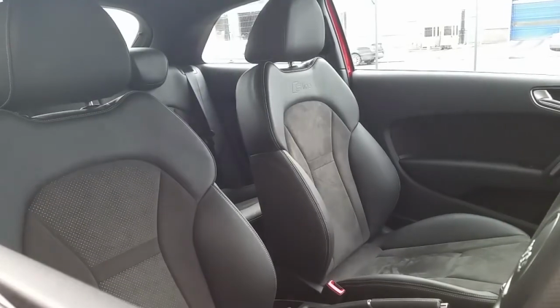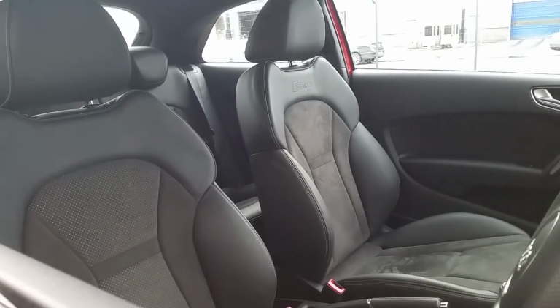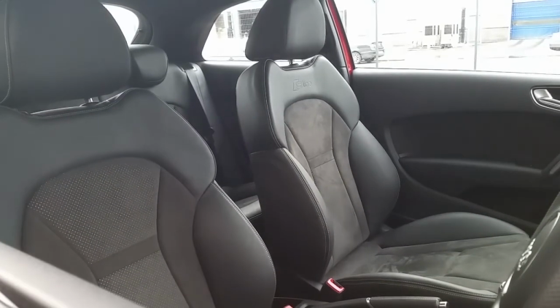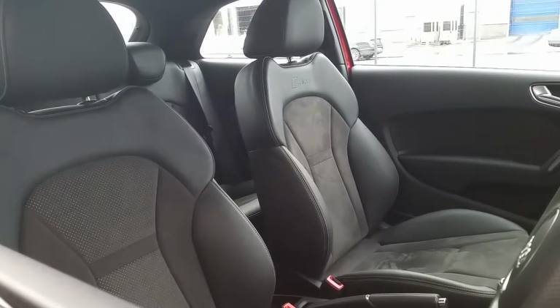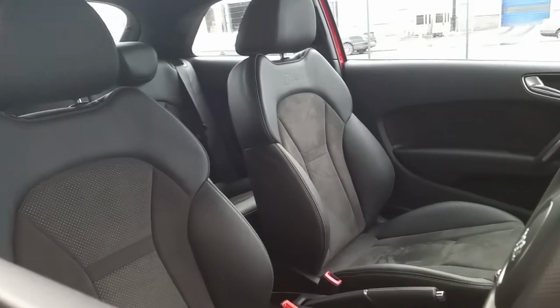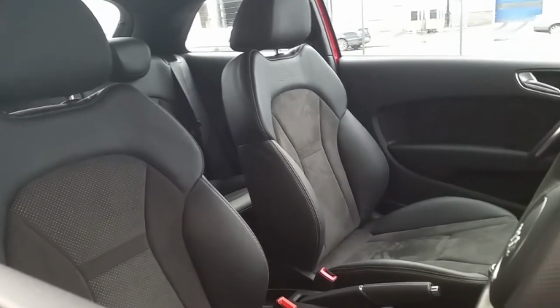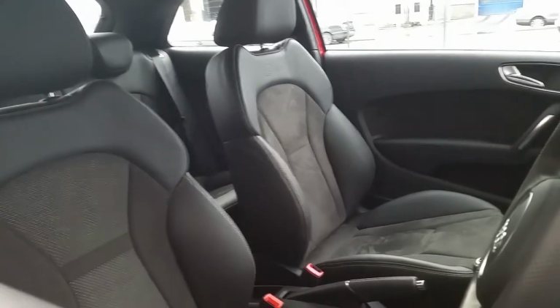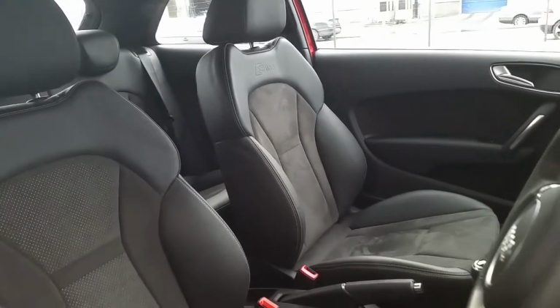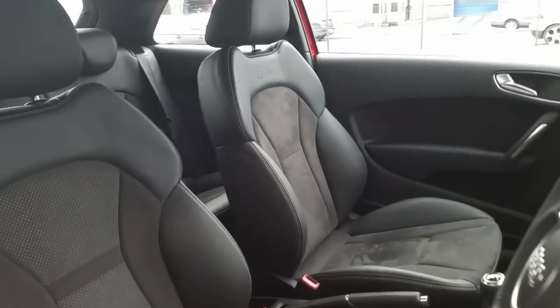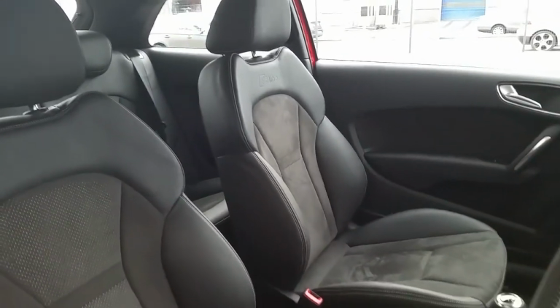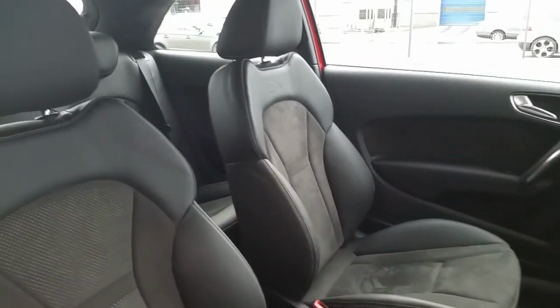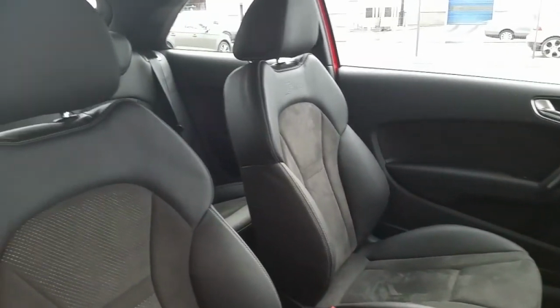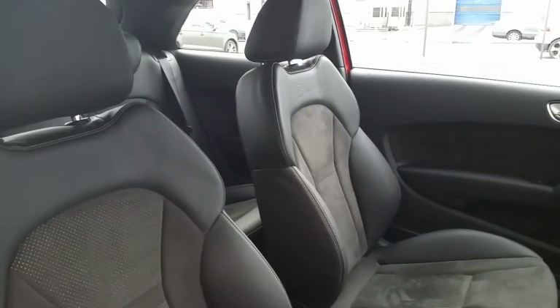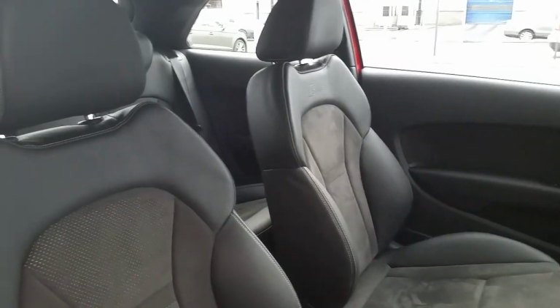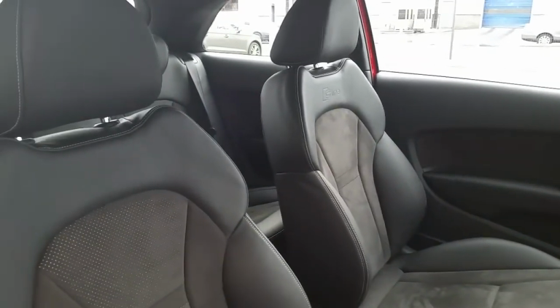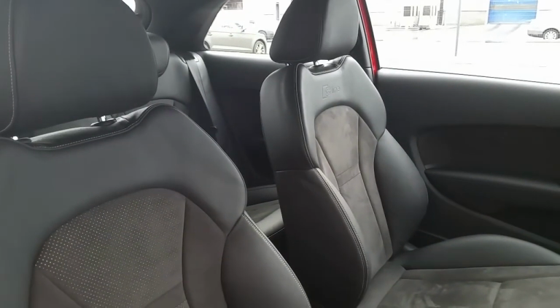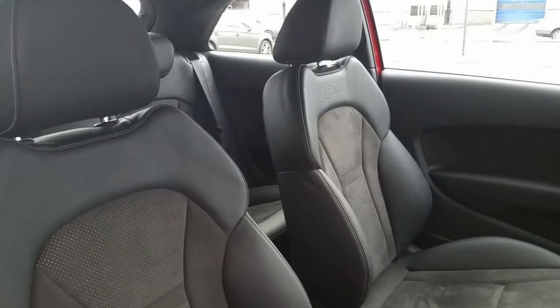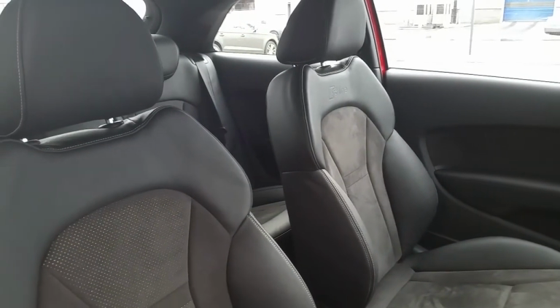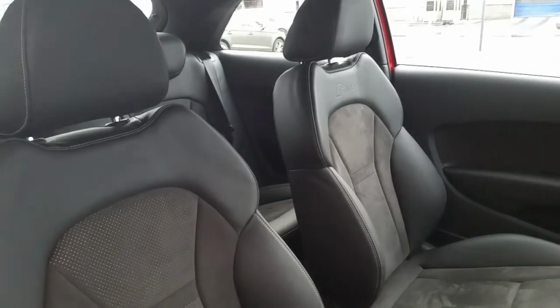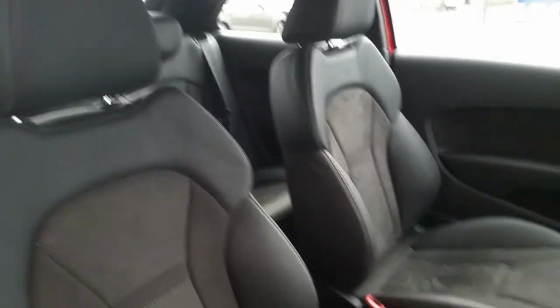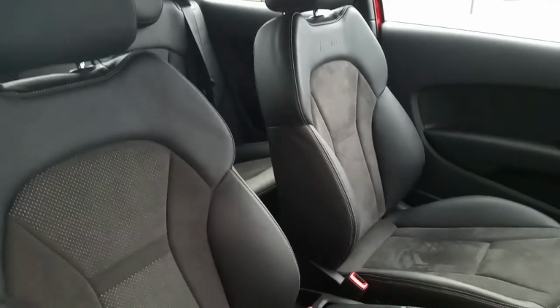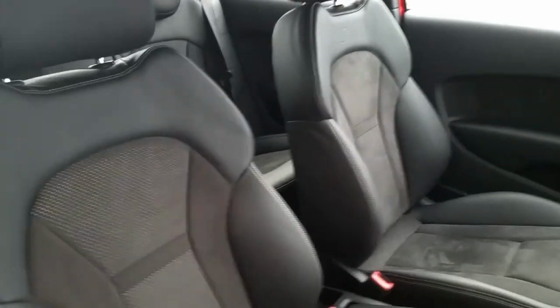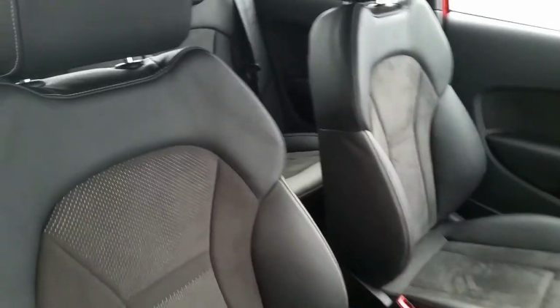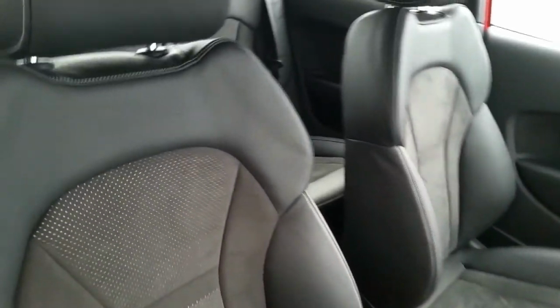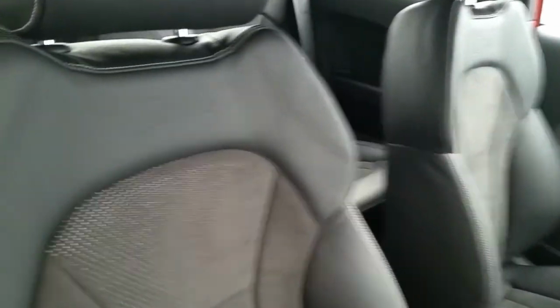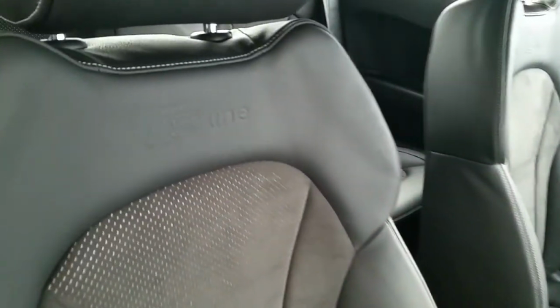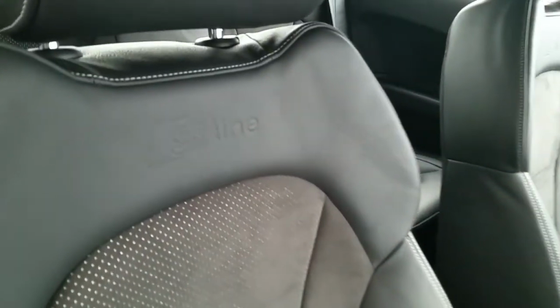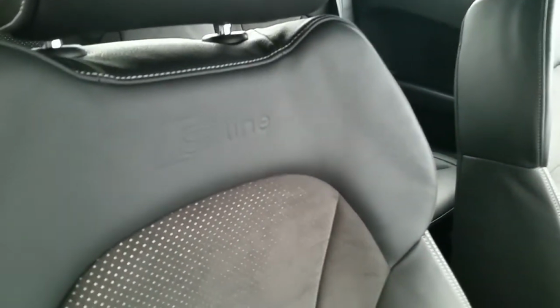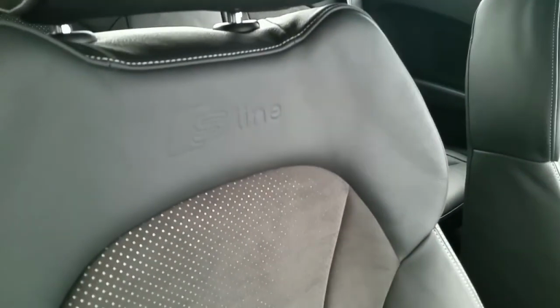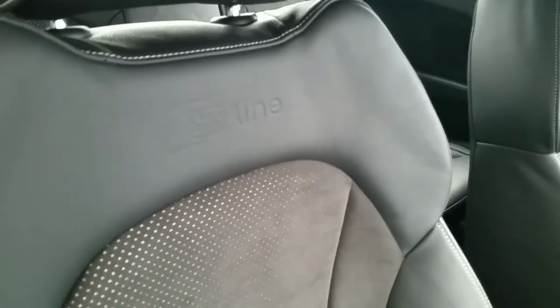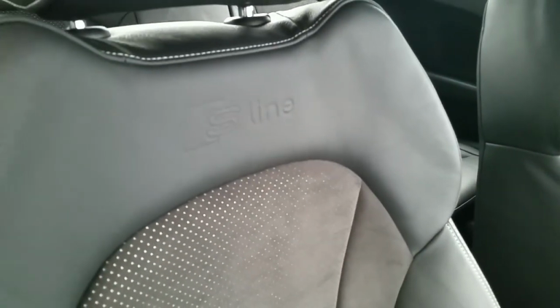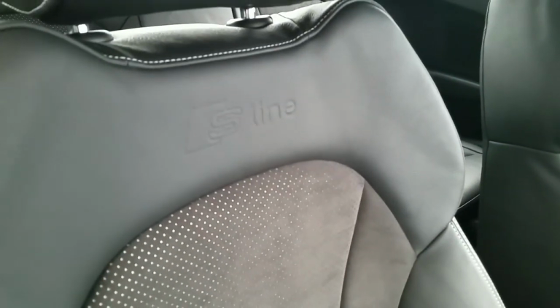Taking a quick look on the inside of this A1, we can see that it's finished off with black Alcantara leather and the S line front sports seats.